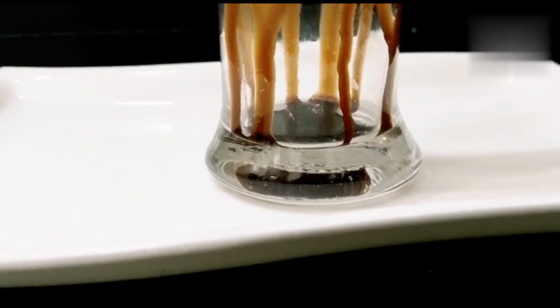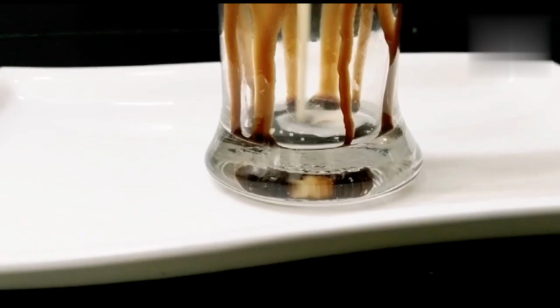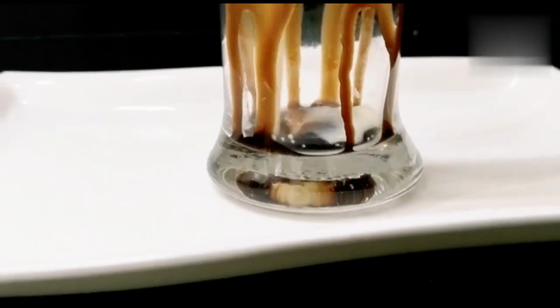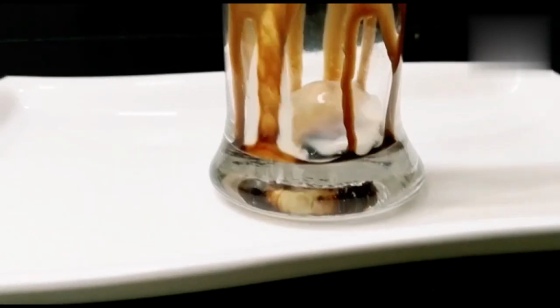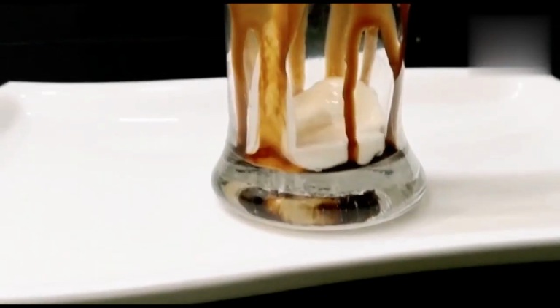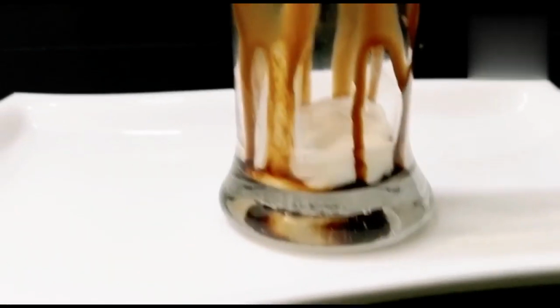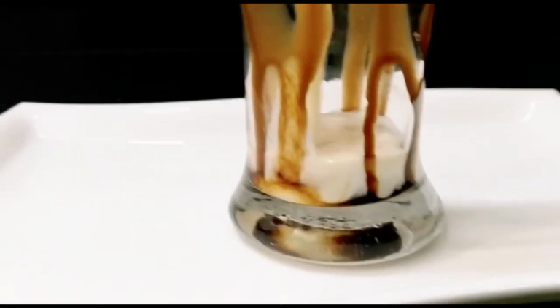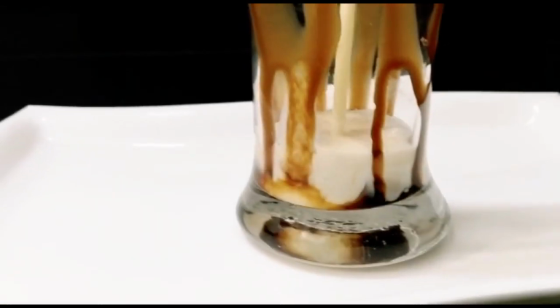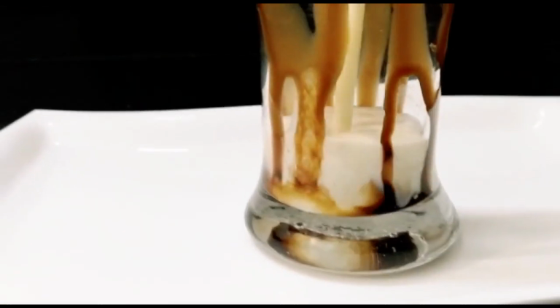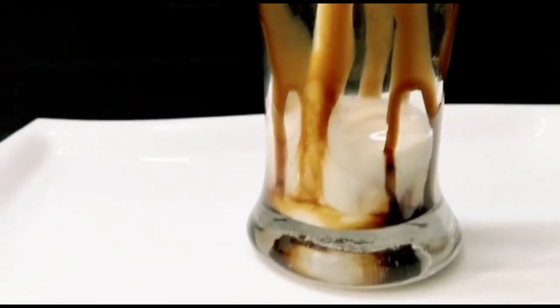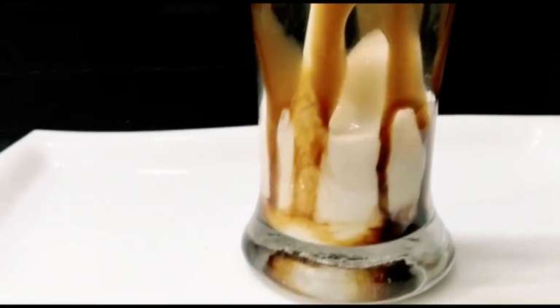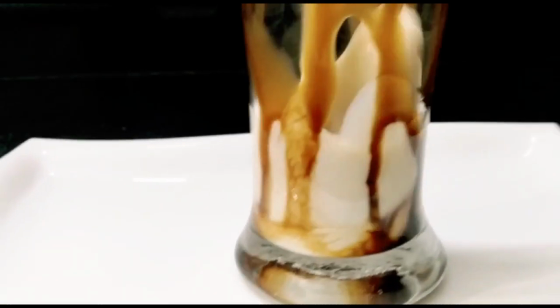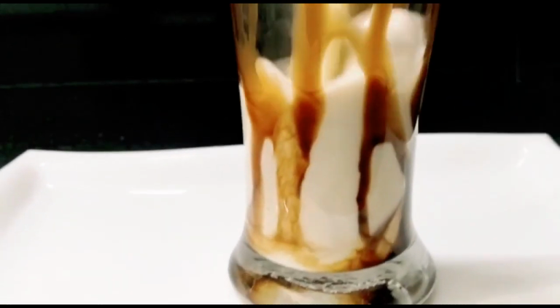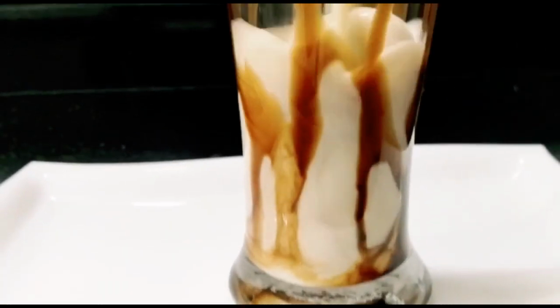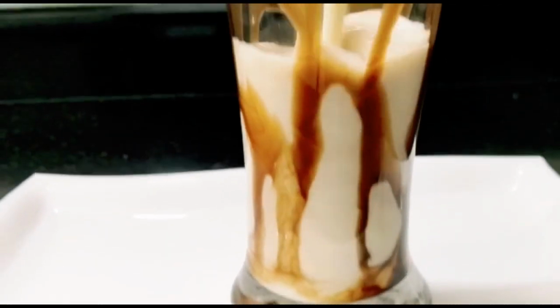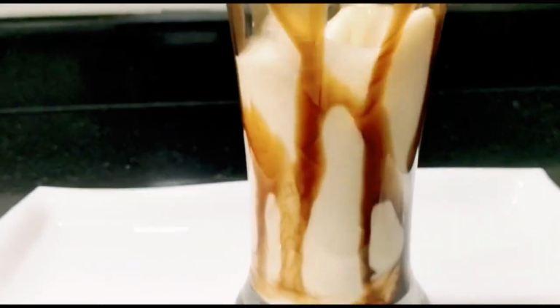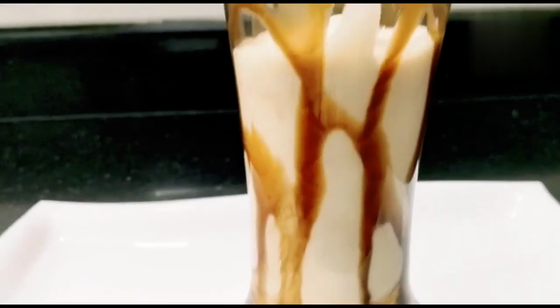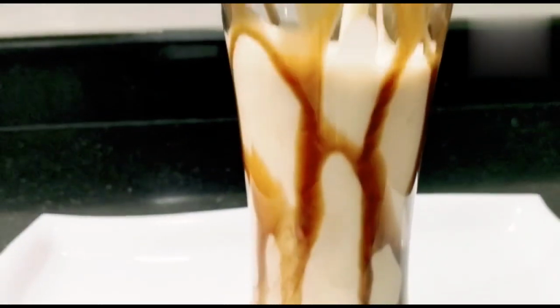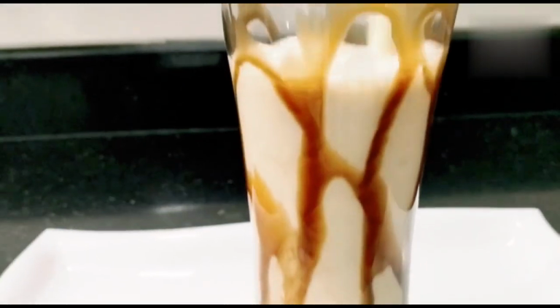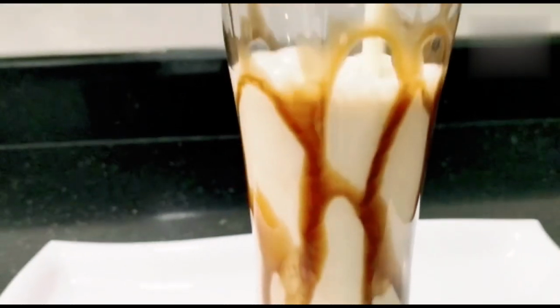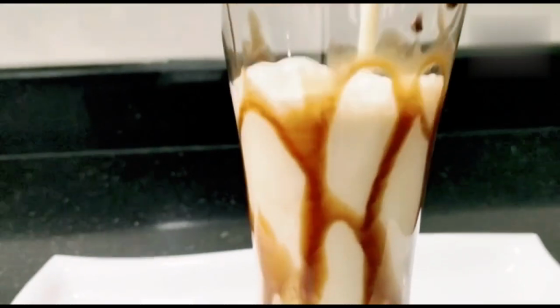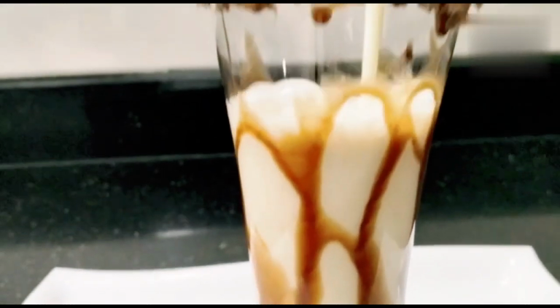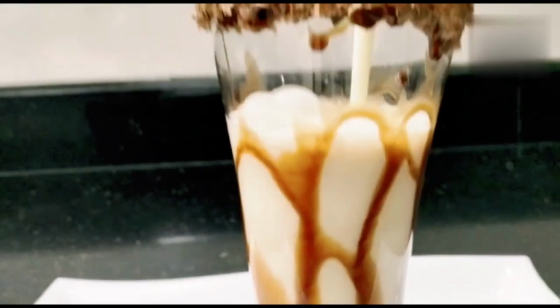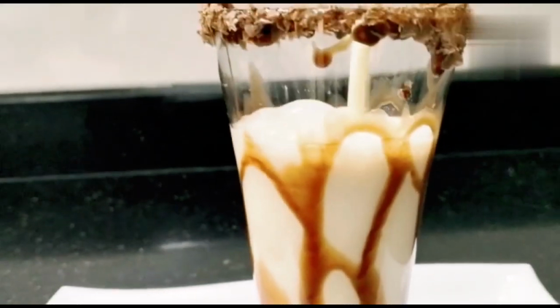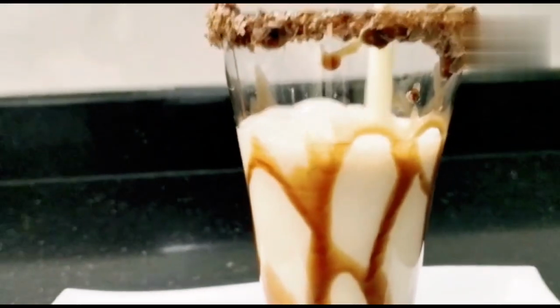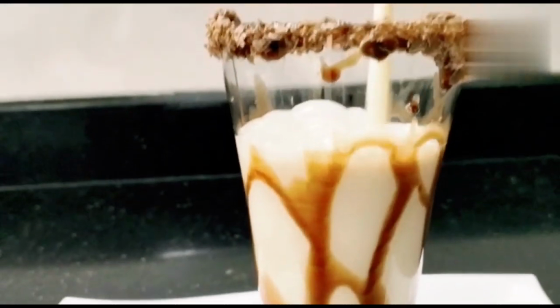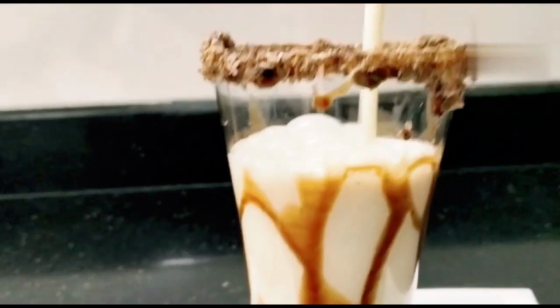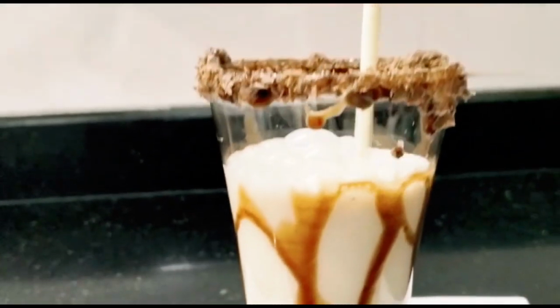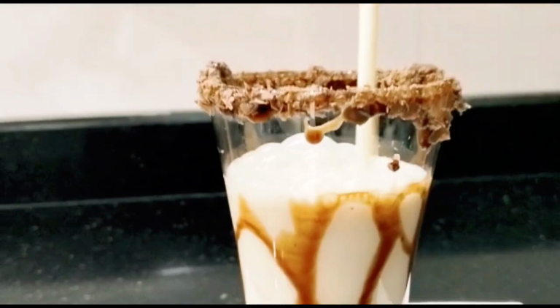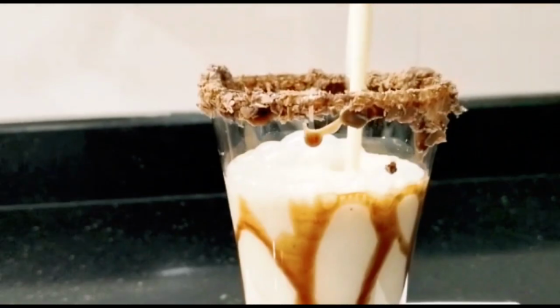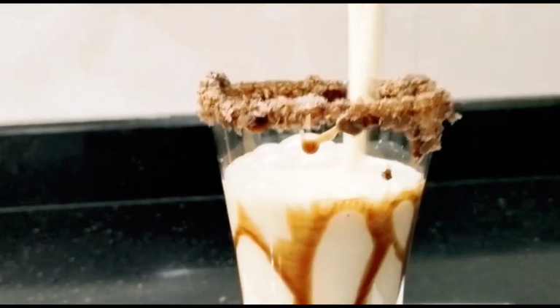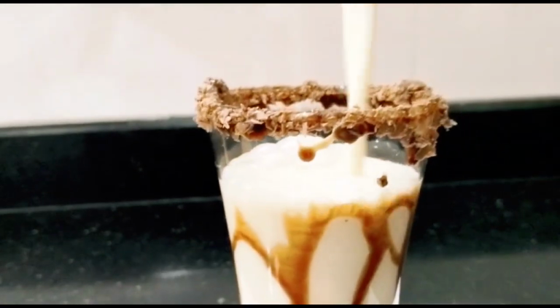Hello, welcome to my channel. Today we are going to make two special milkshakes.